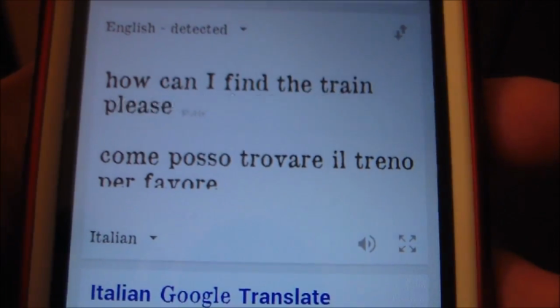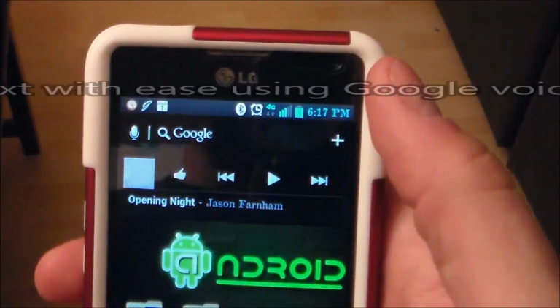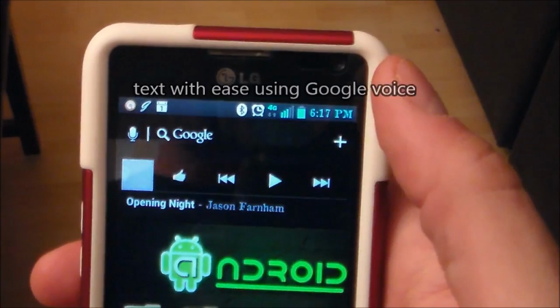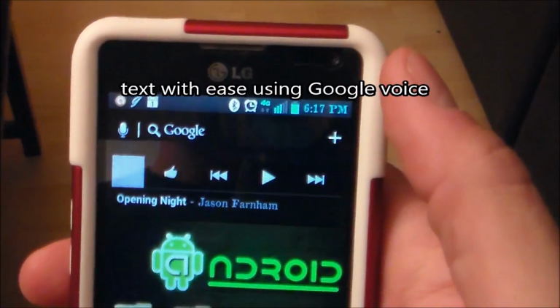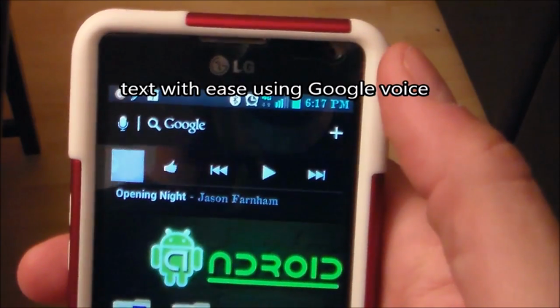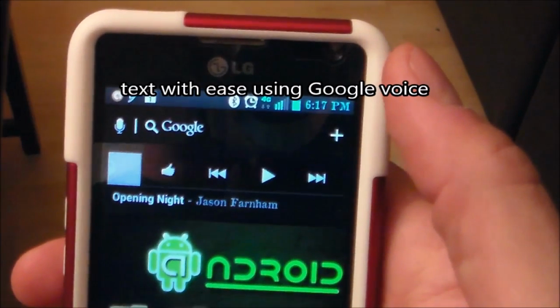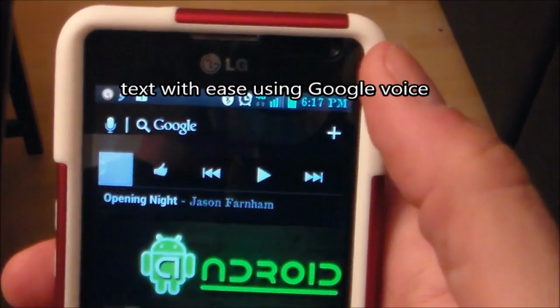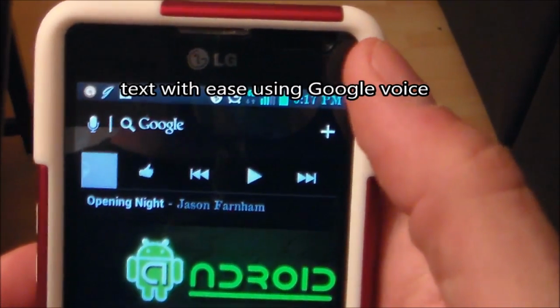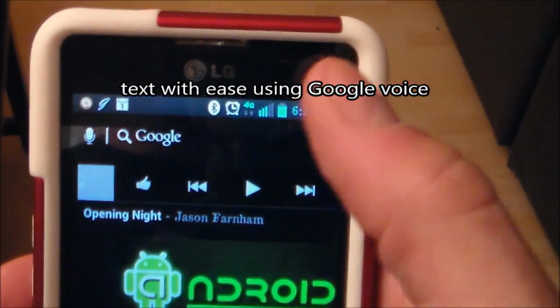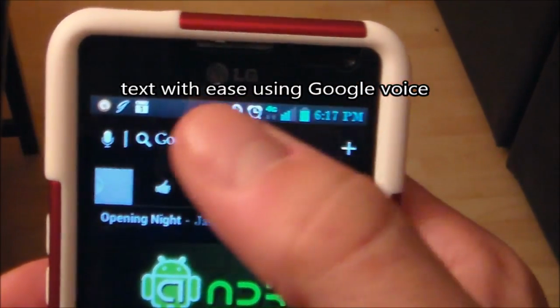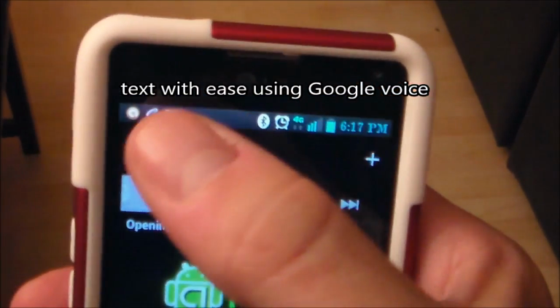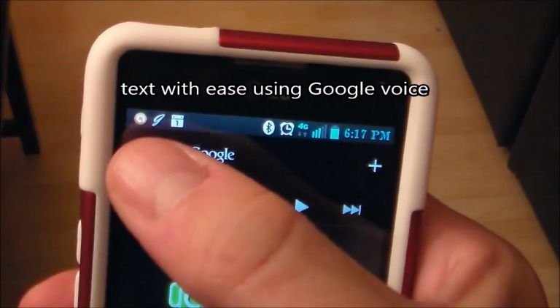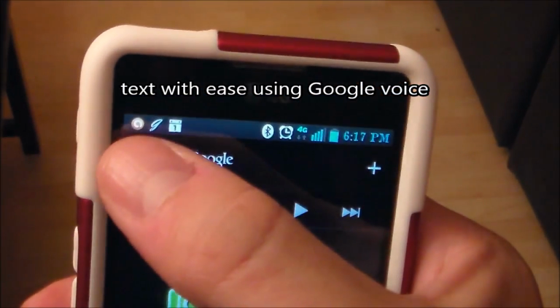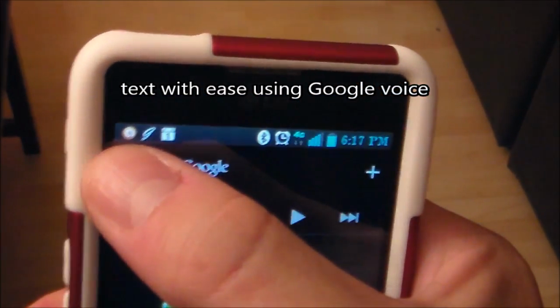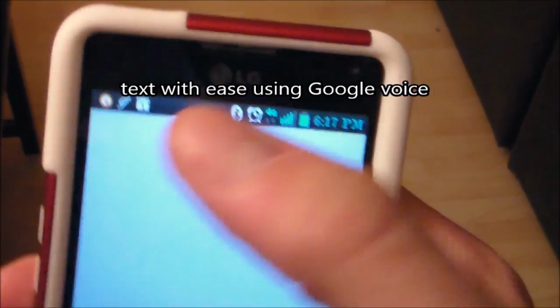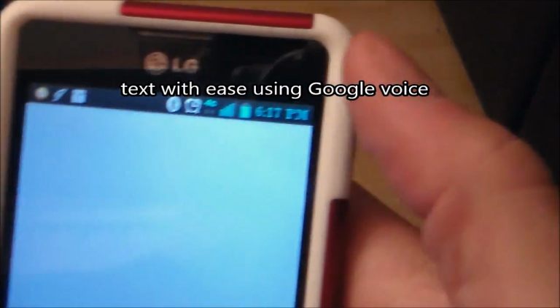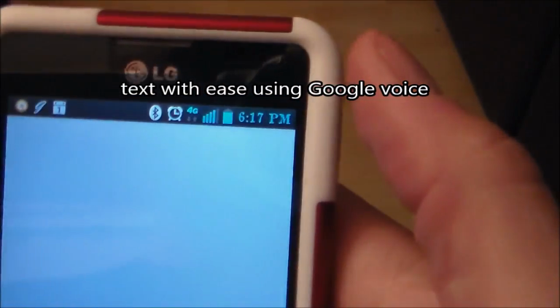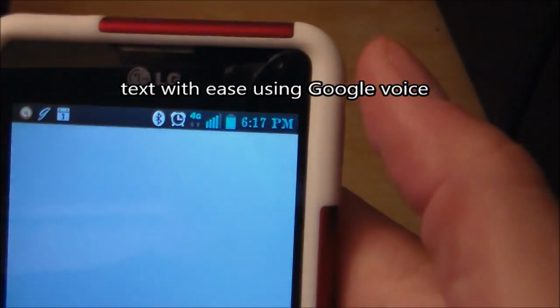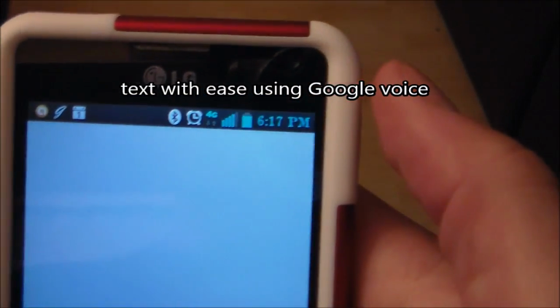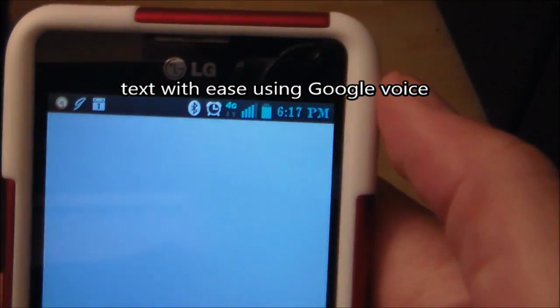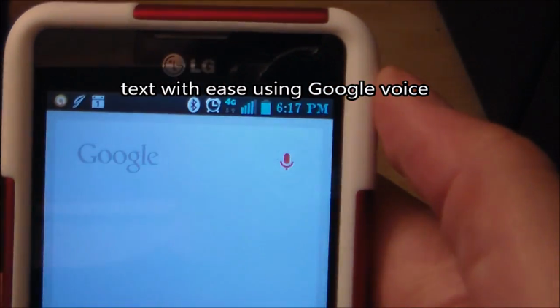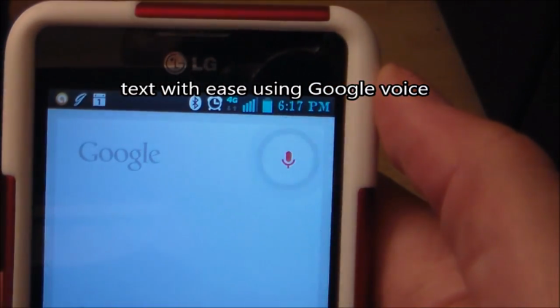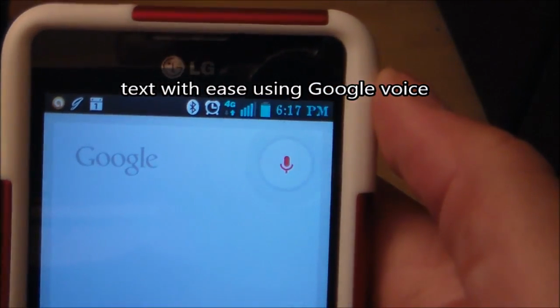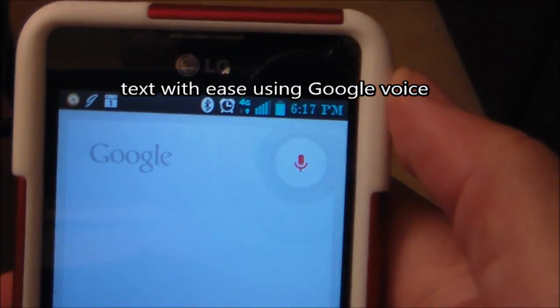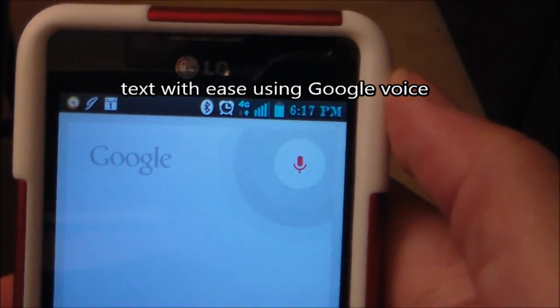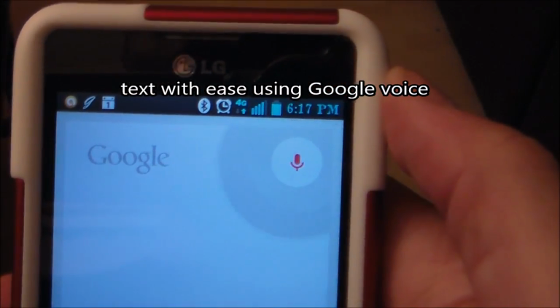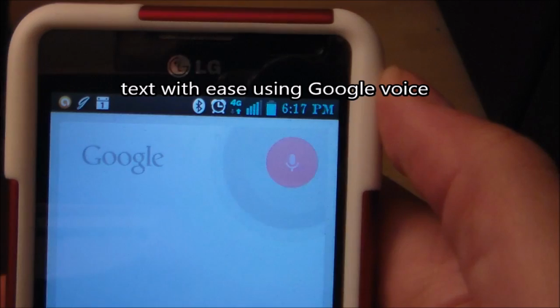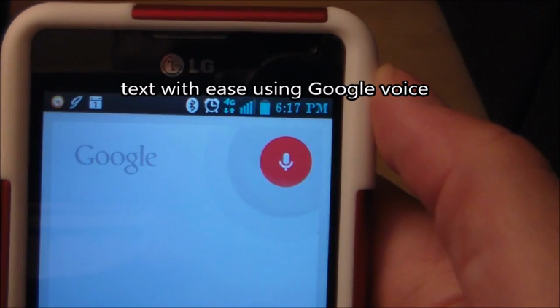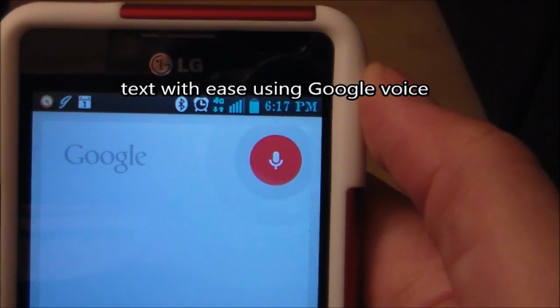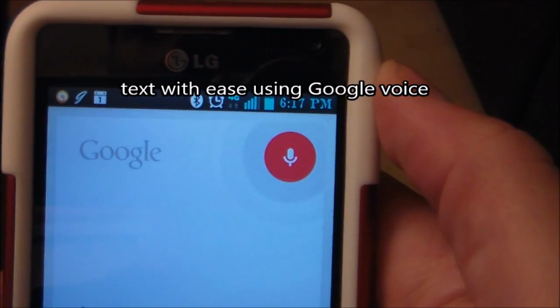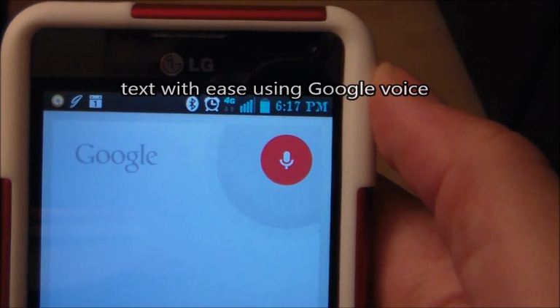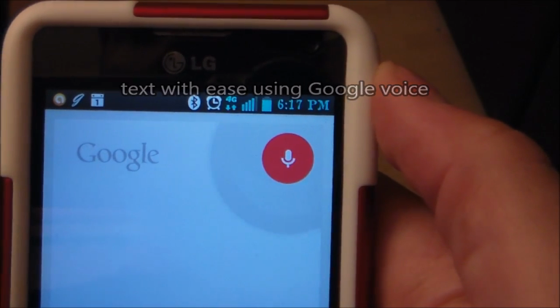Here's another thing you could do on Google Voice. Text Rocky: what's up, man?